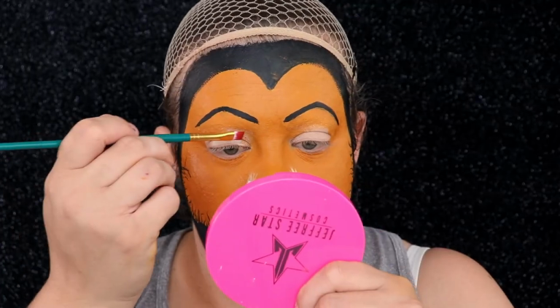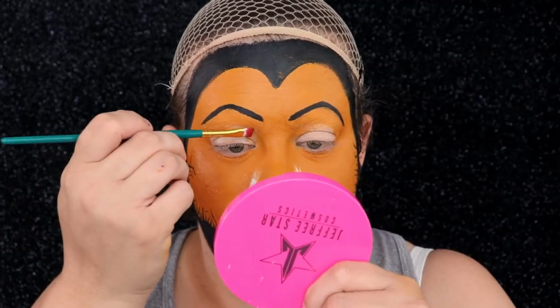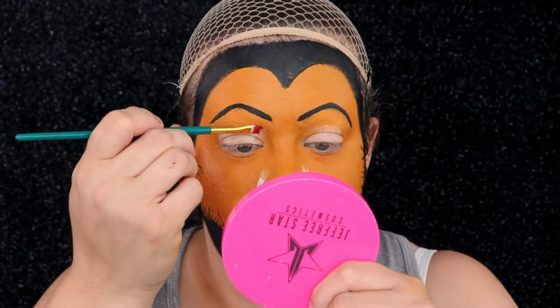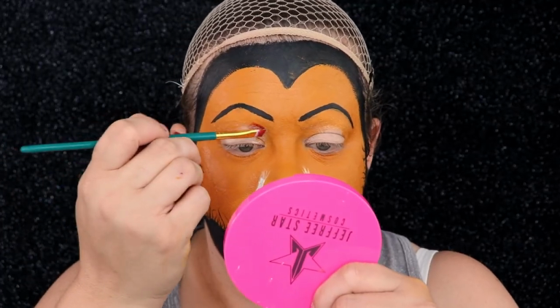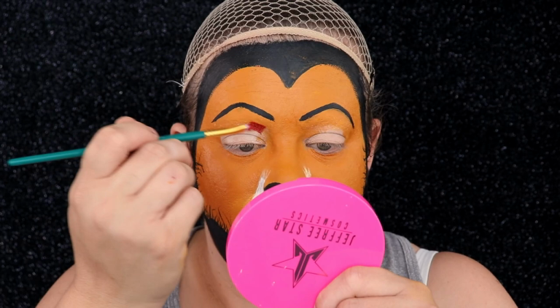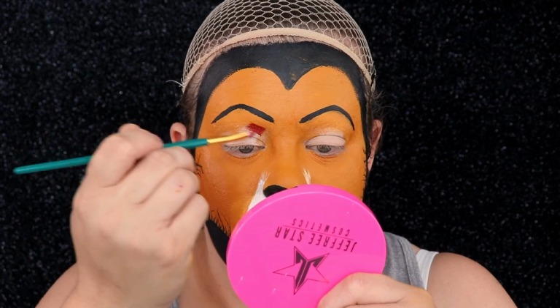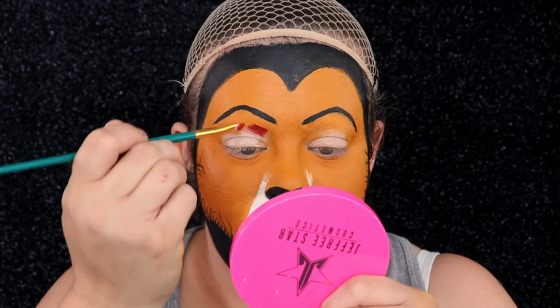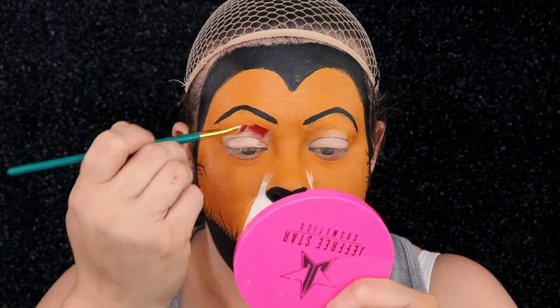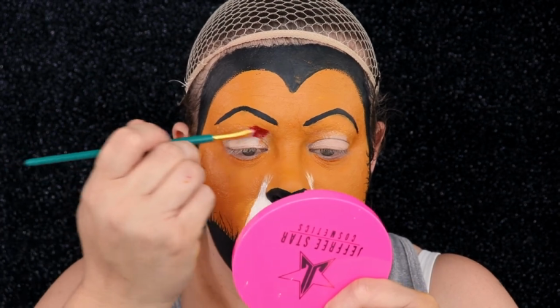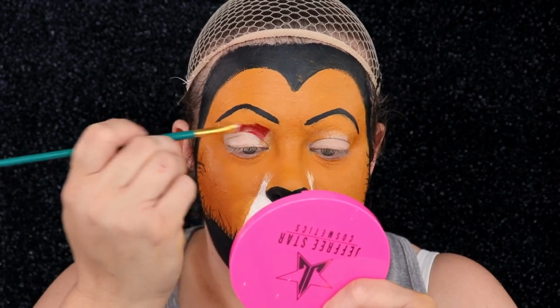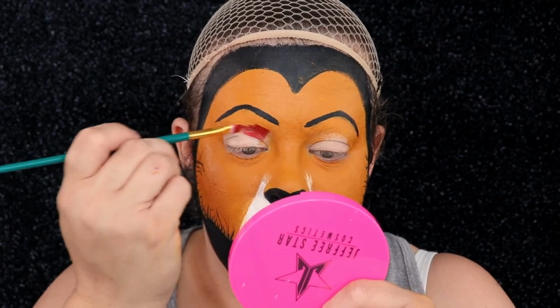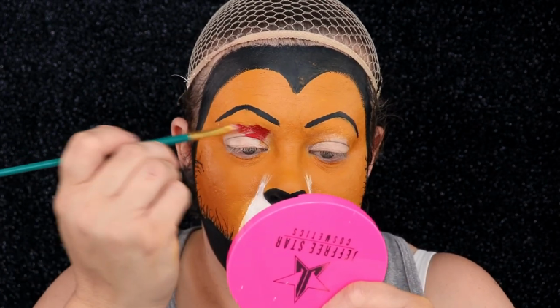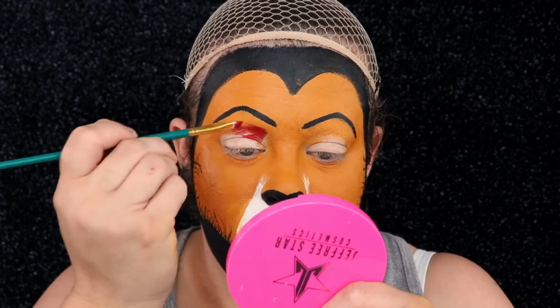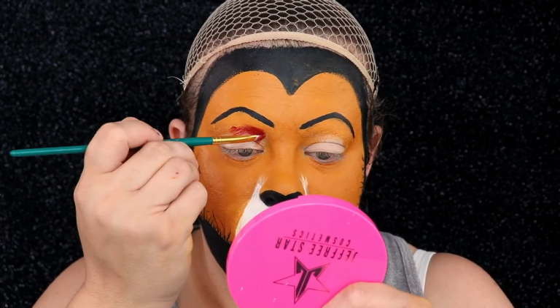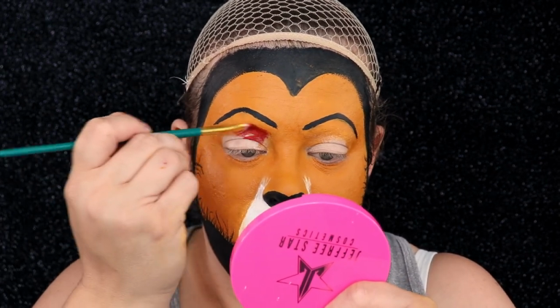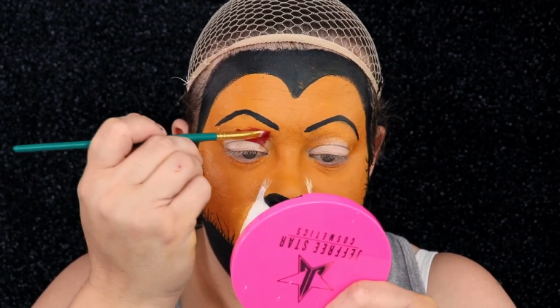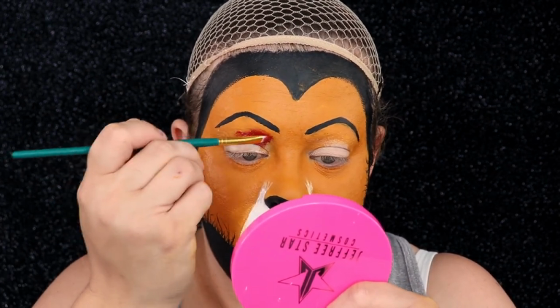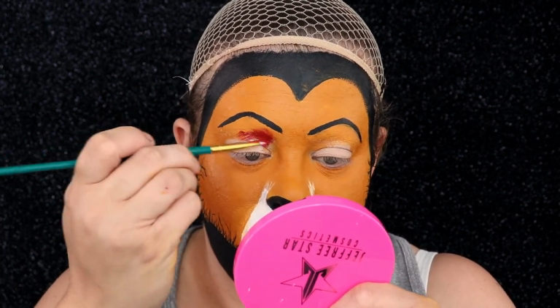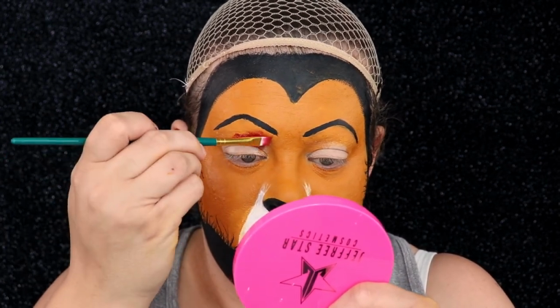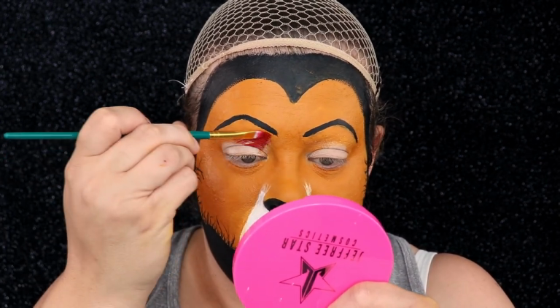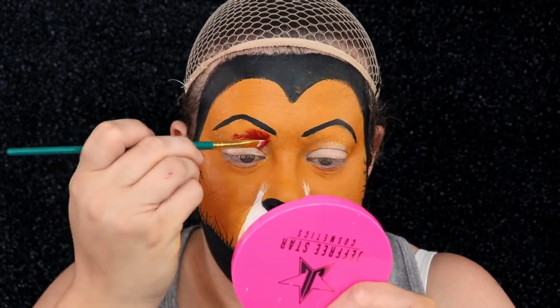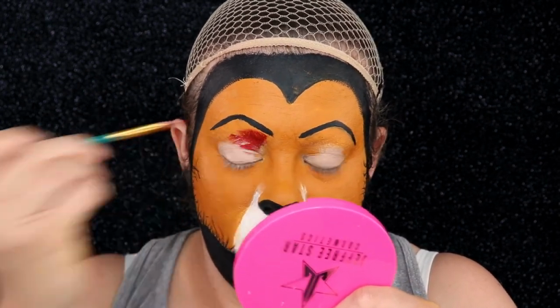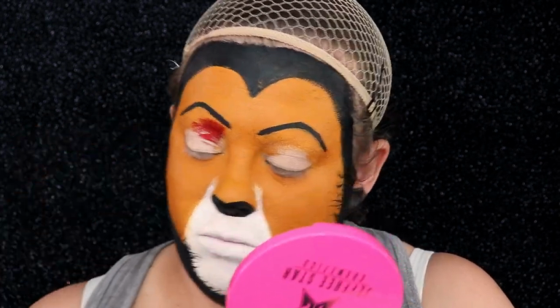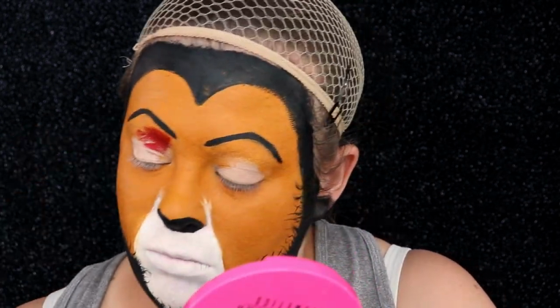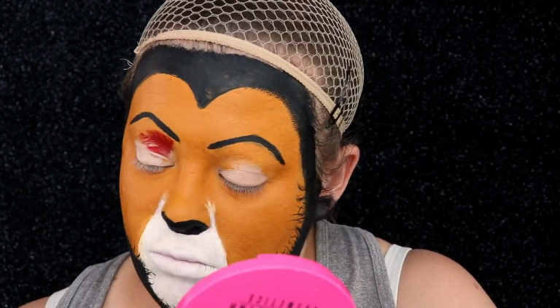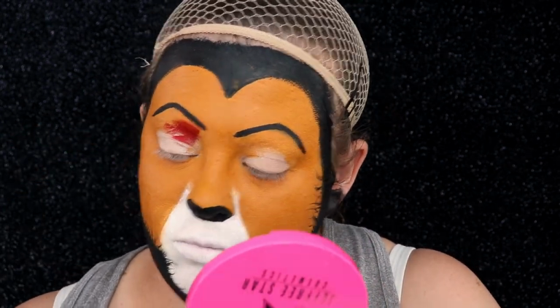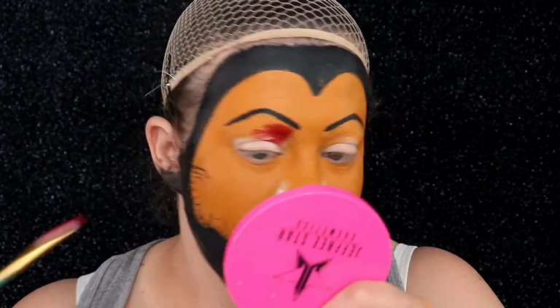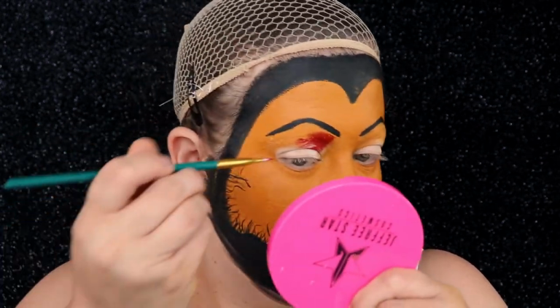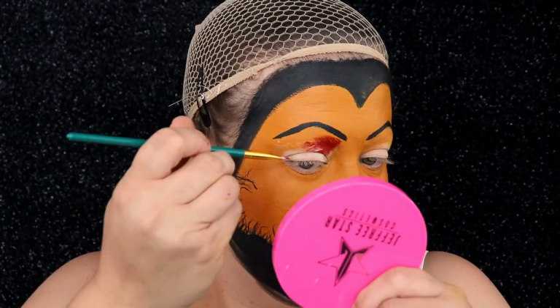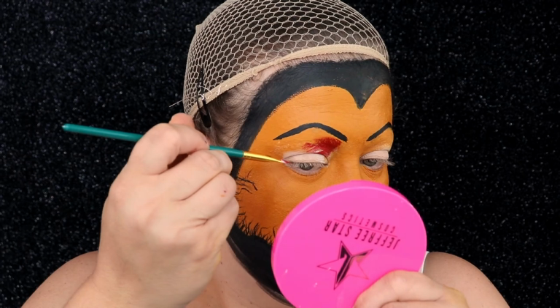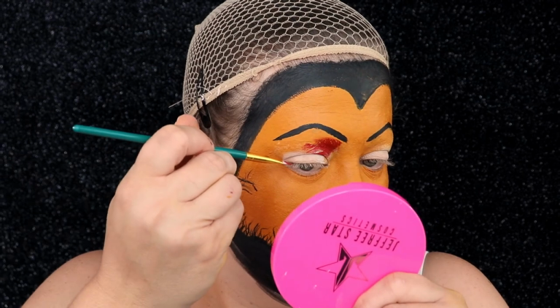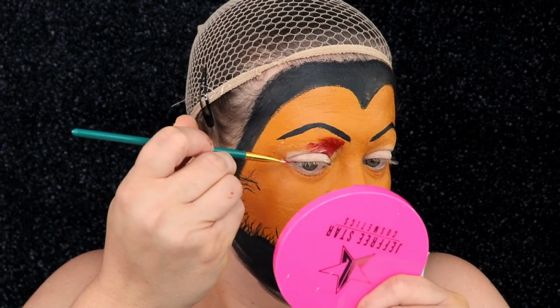Now I'm going to take red paint and paint our lid — this is going to go from our actual lid all the way up to the top of the eyebrow.